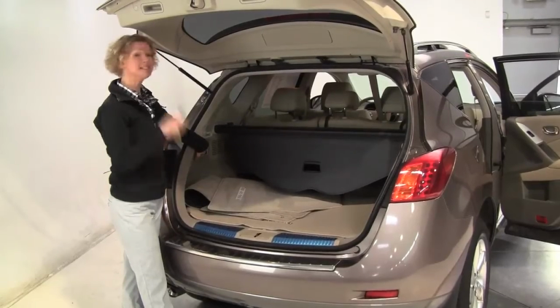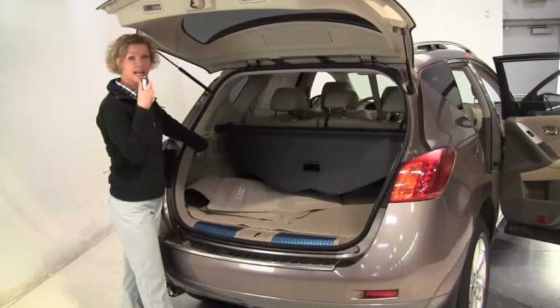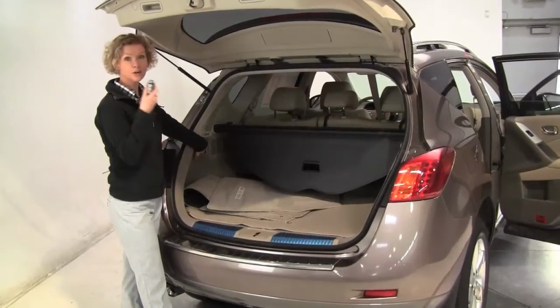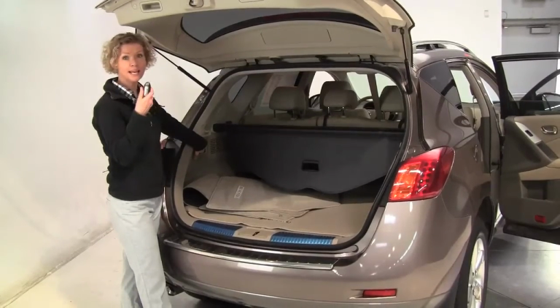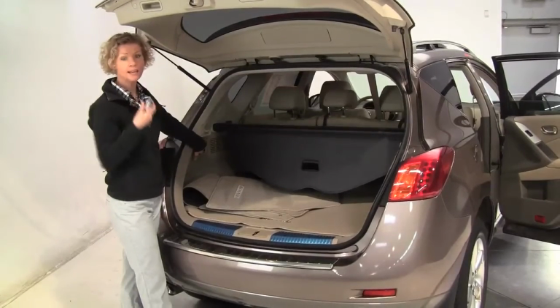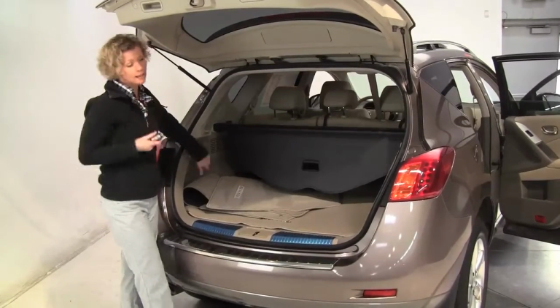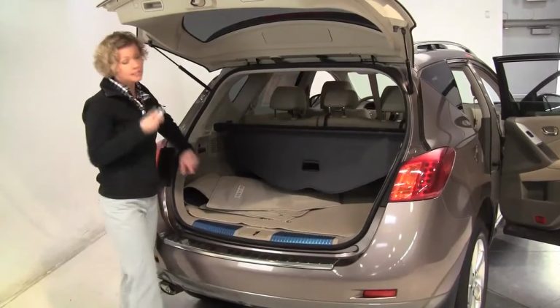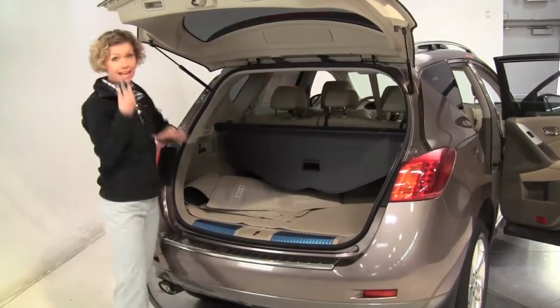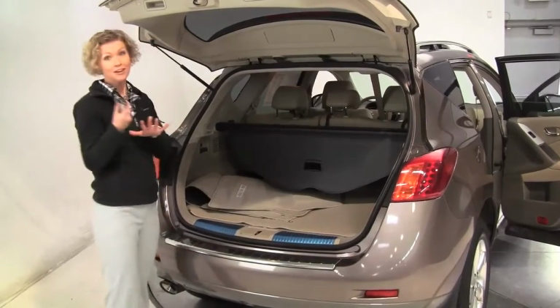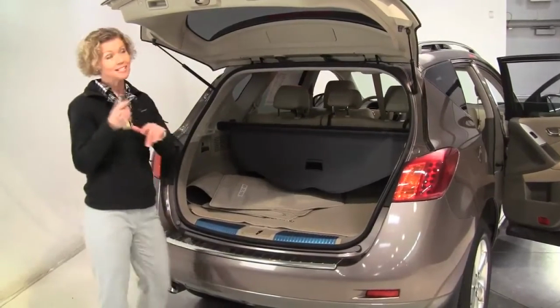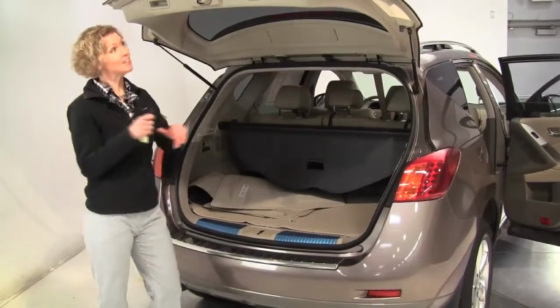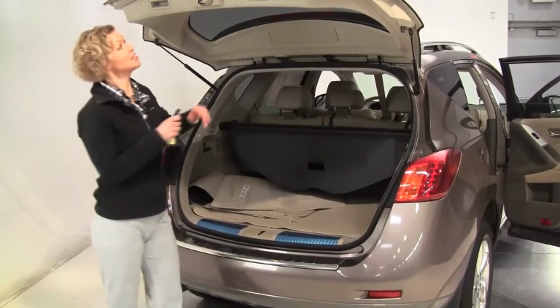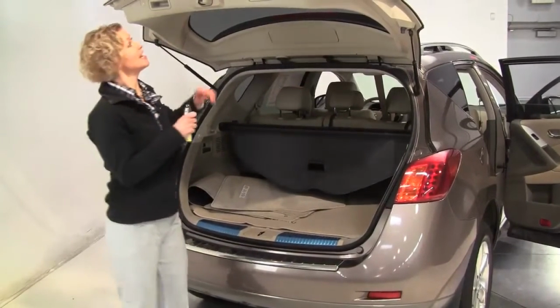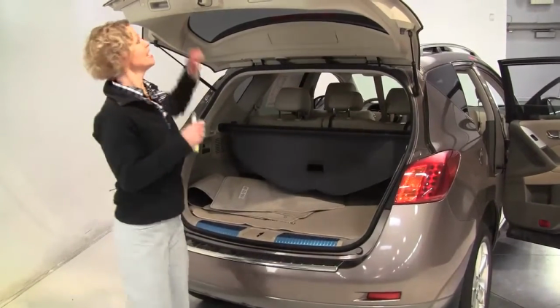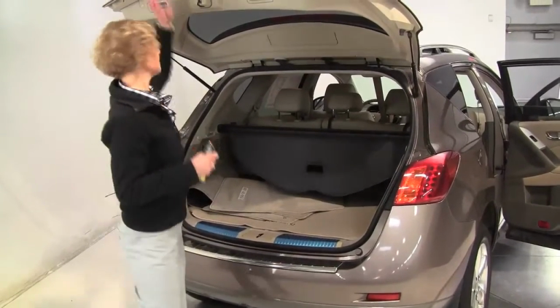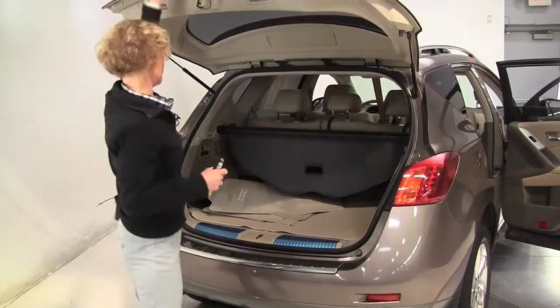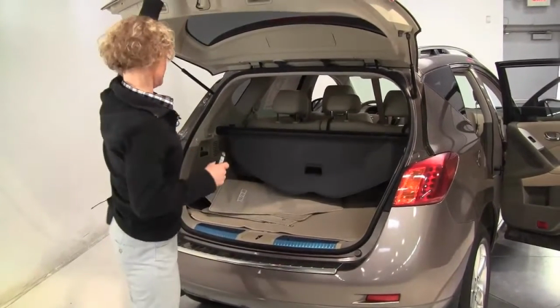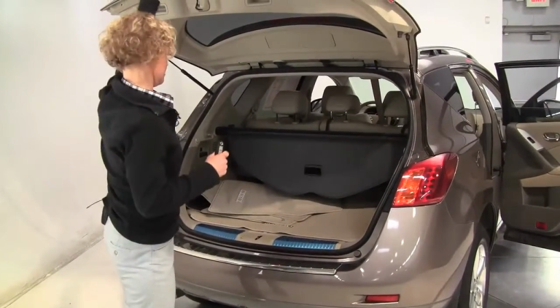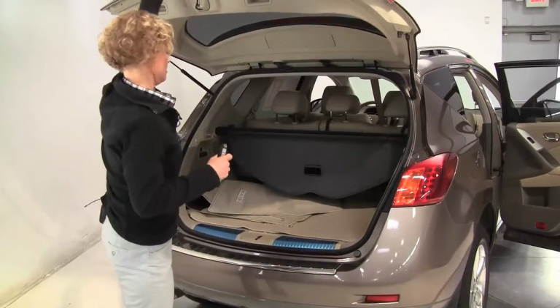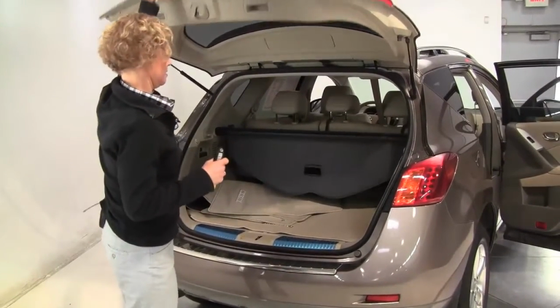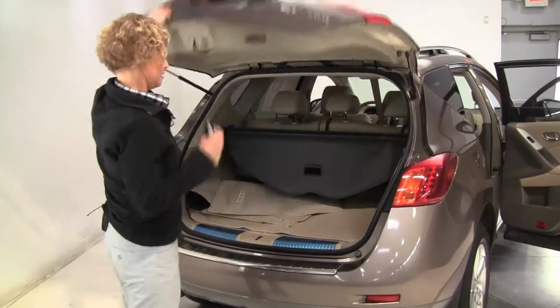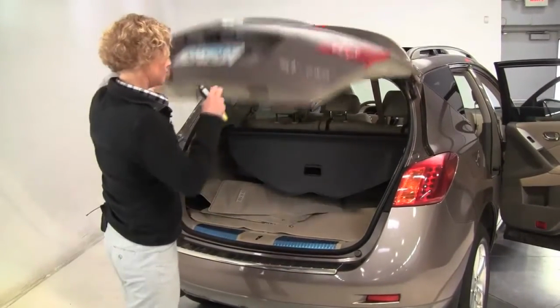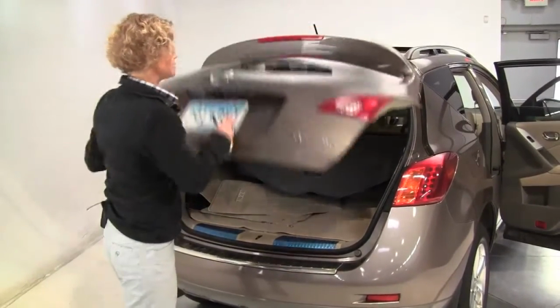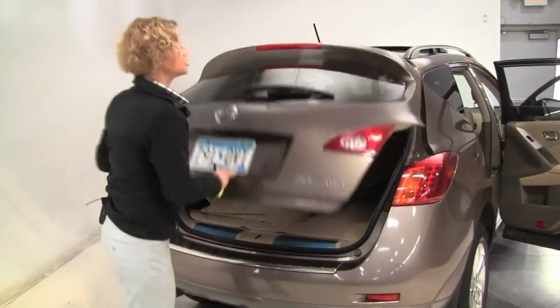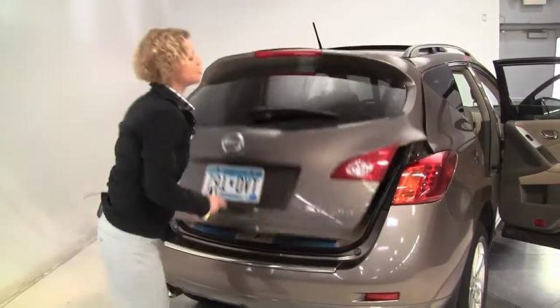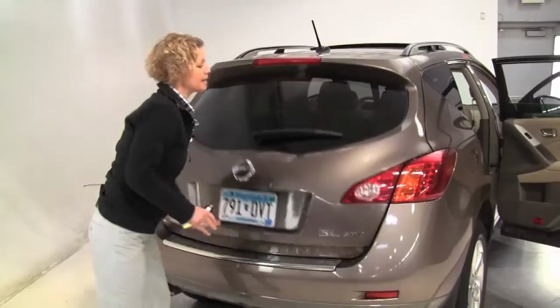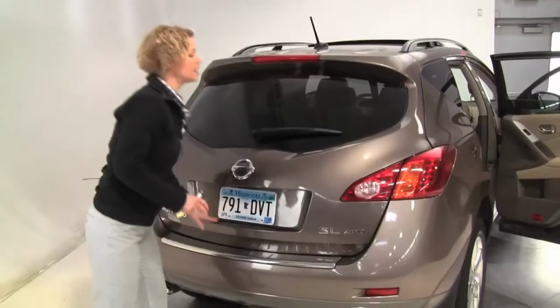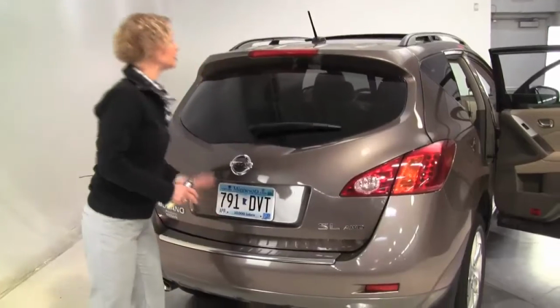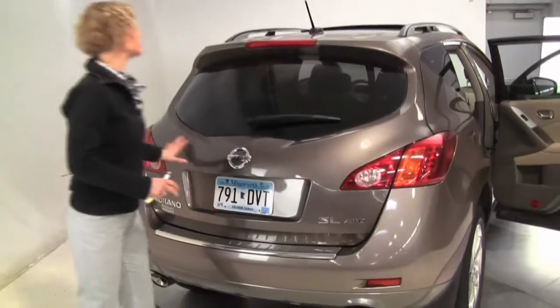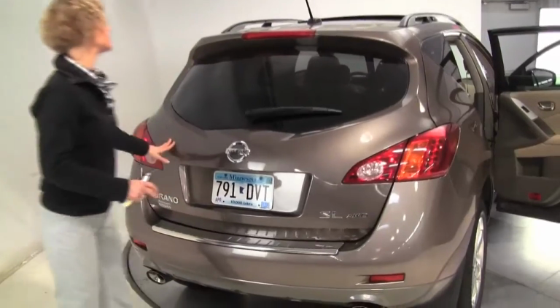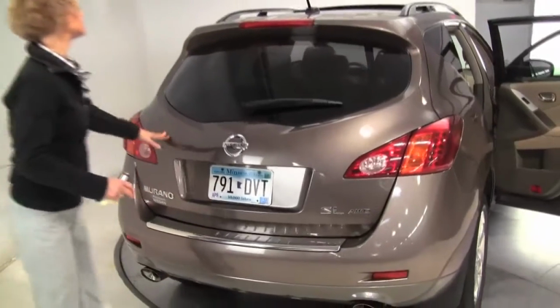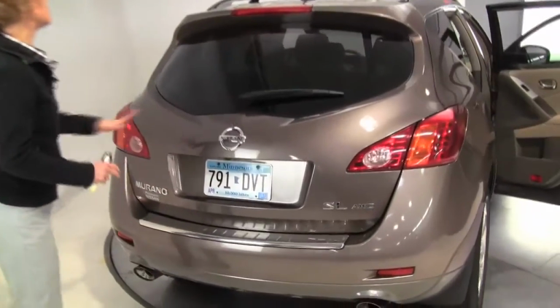Standard intelligent key. Such a great color, this tinted bronze.